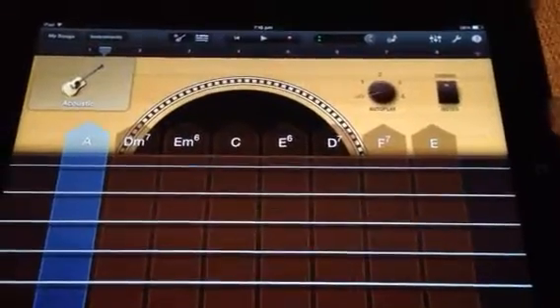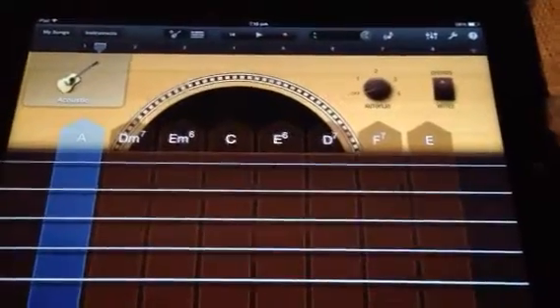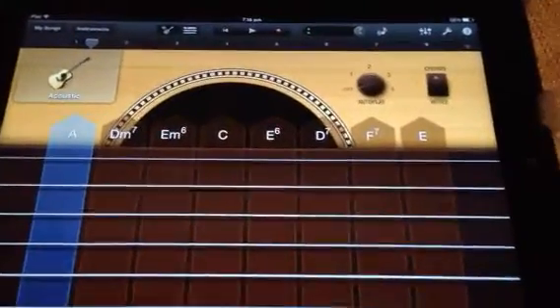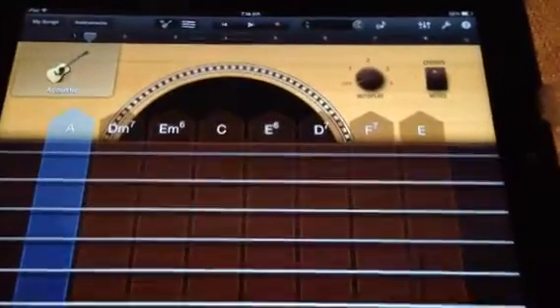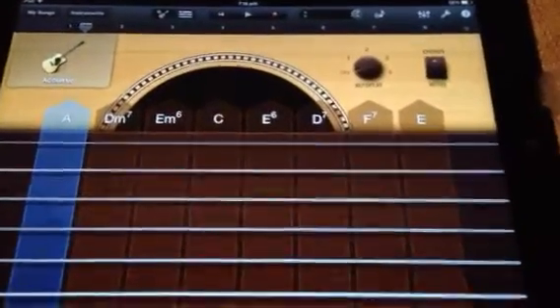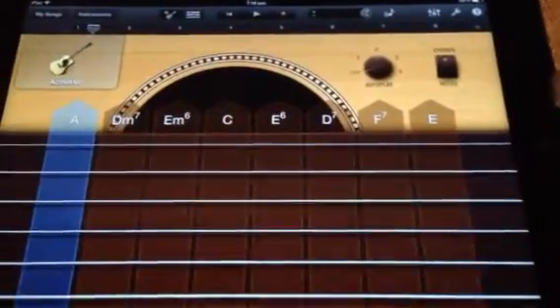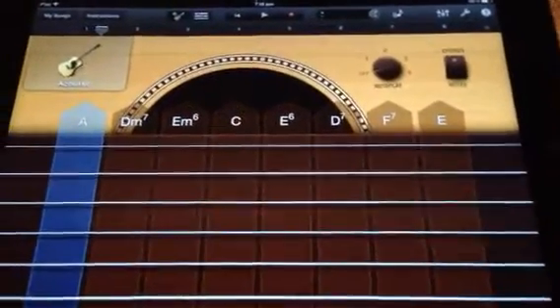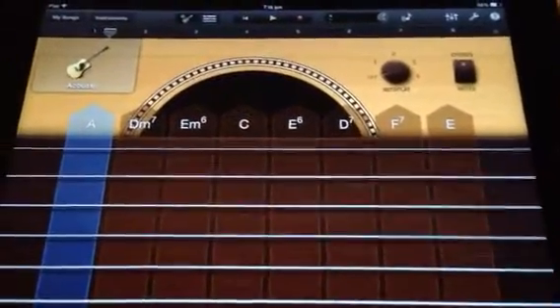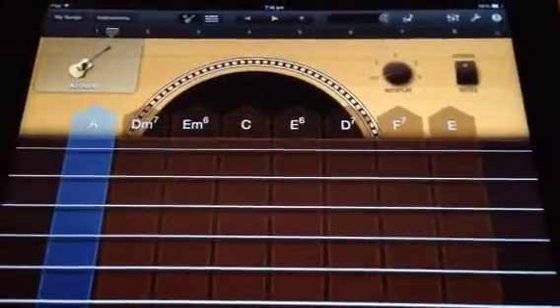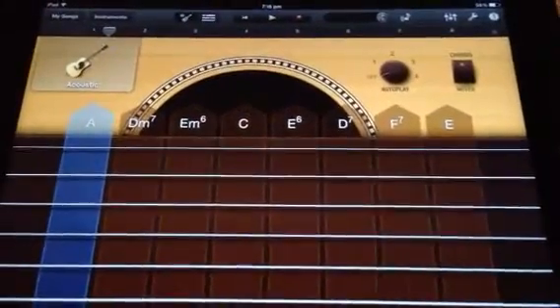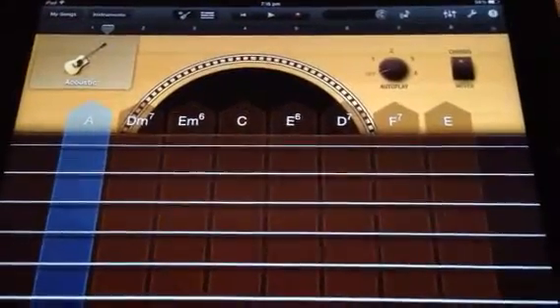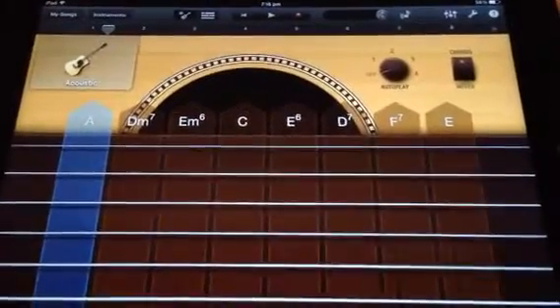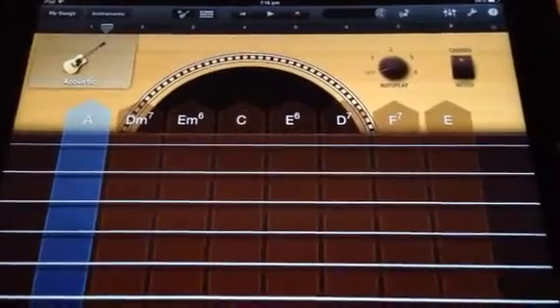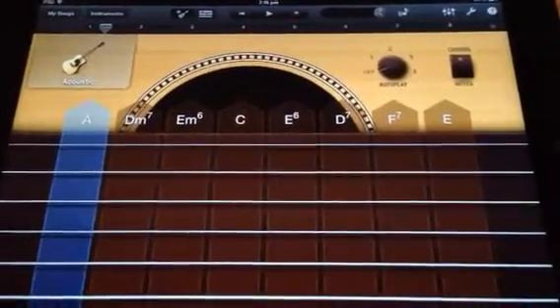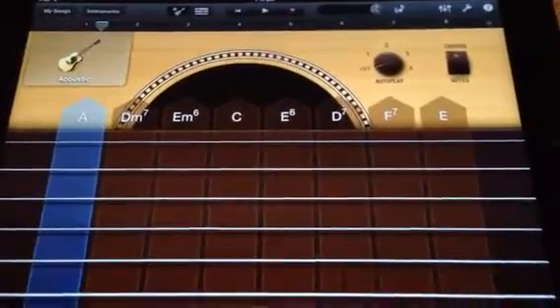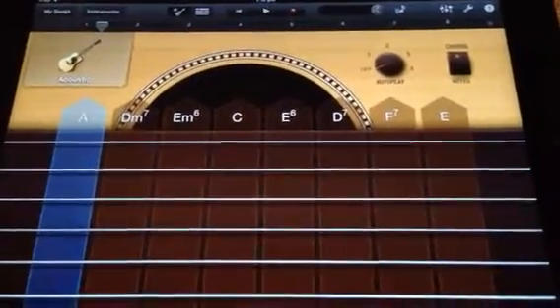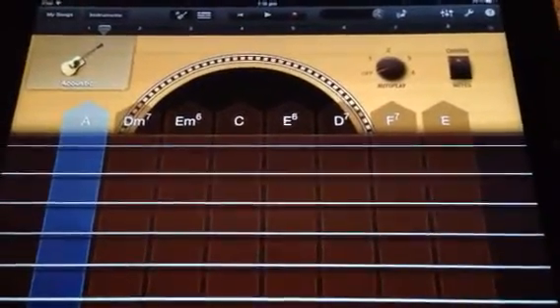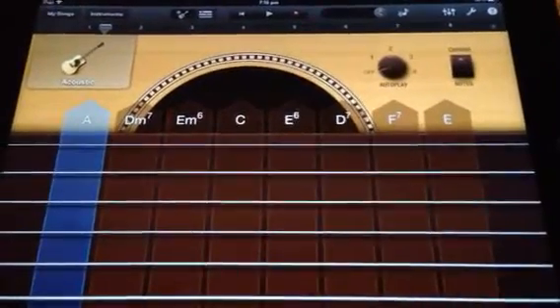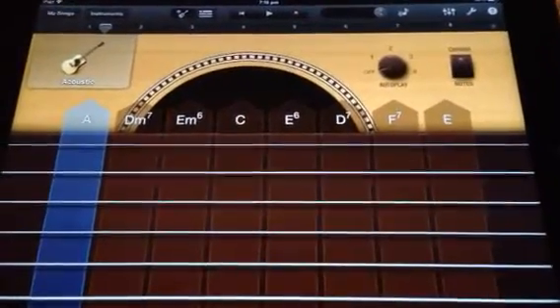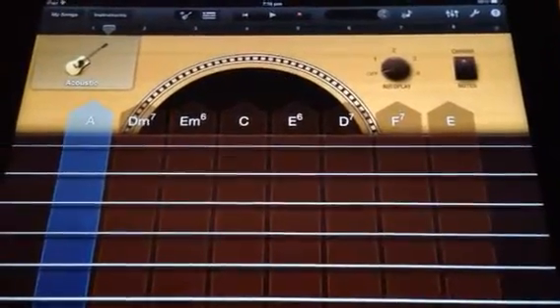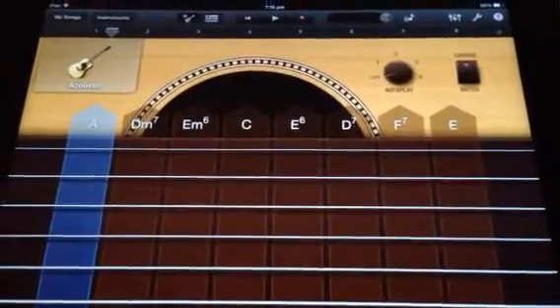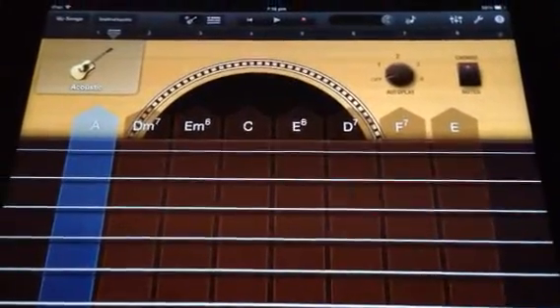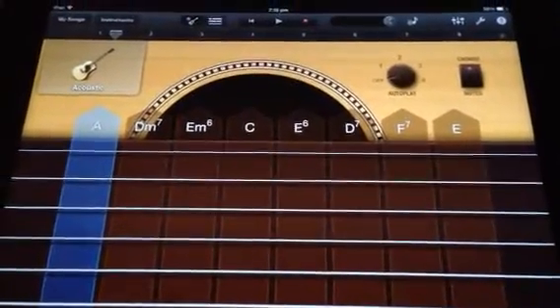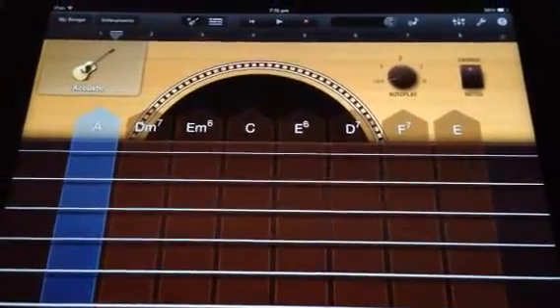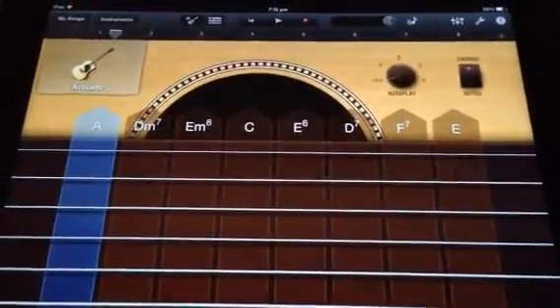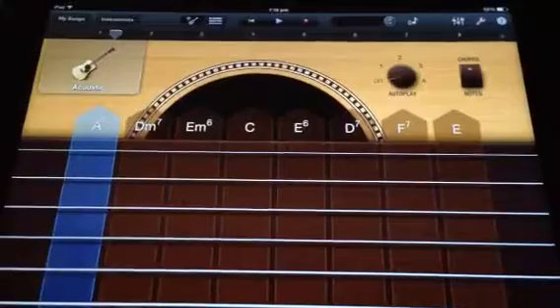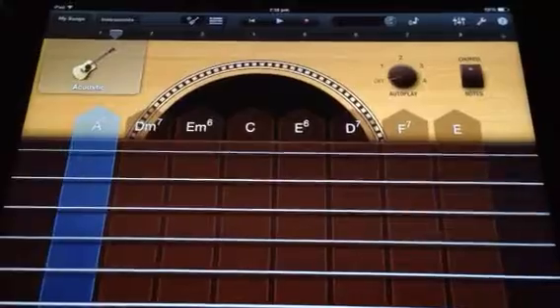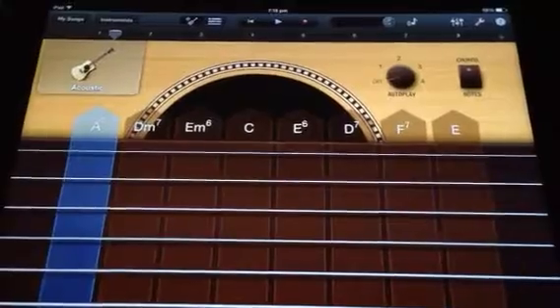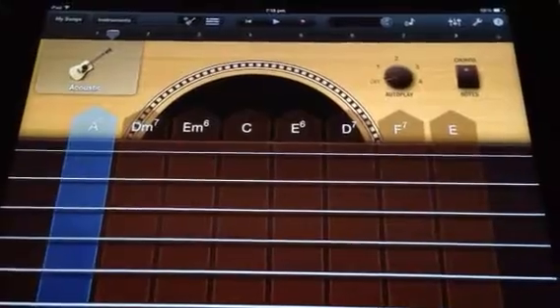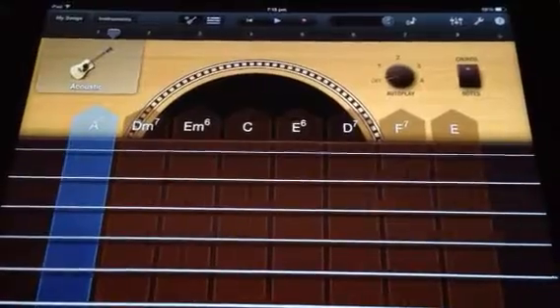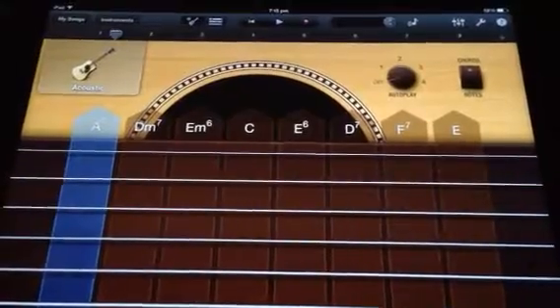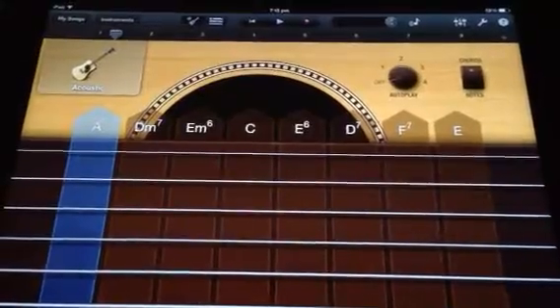Once we set the chords up here, they will be the same chords set up on each of the Smart Instruments for this piece.